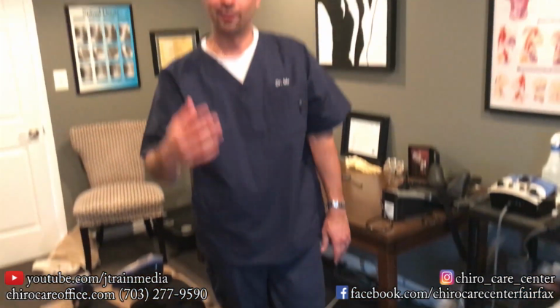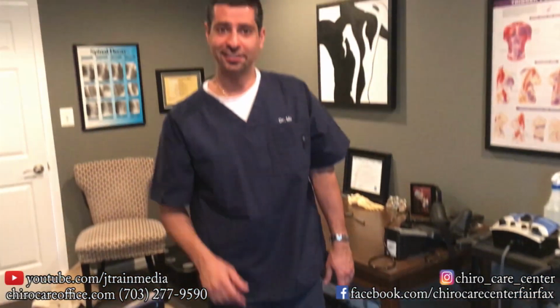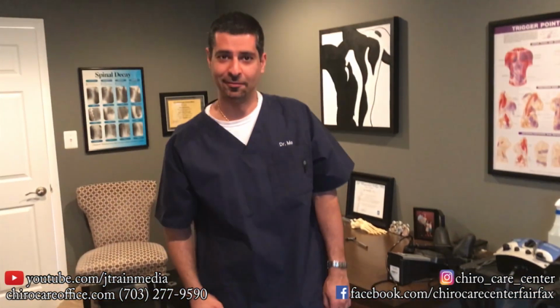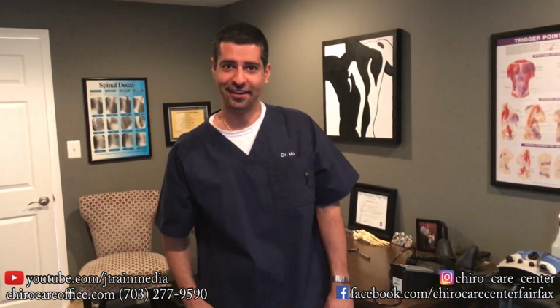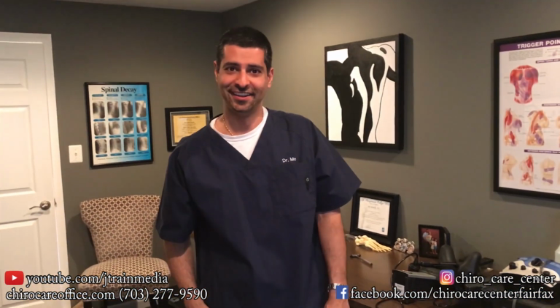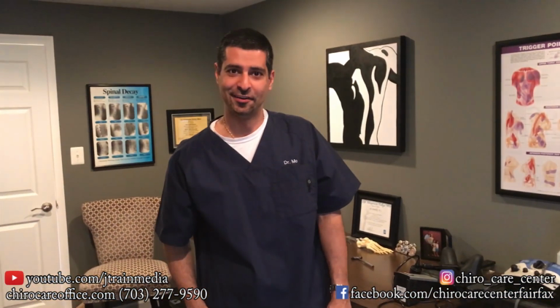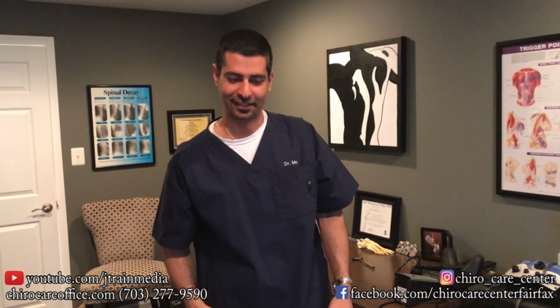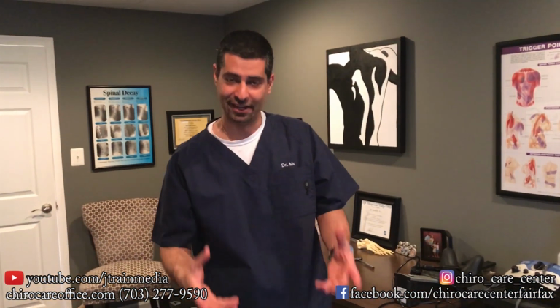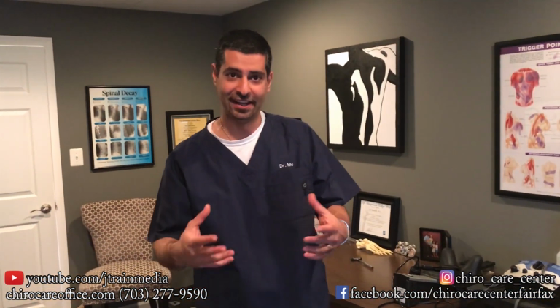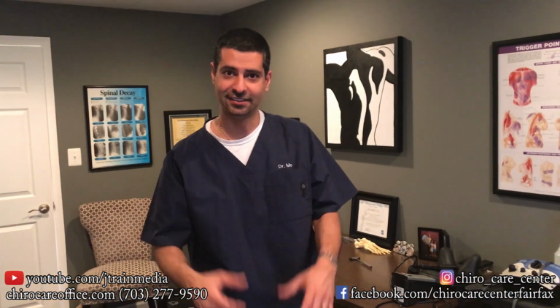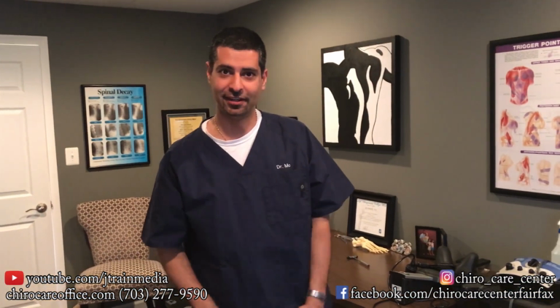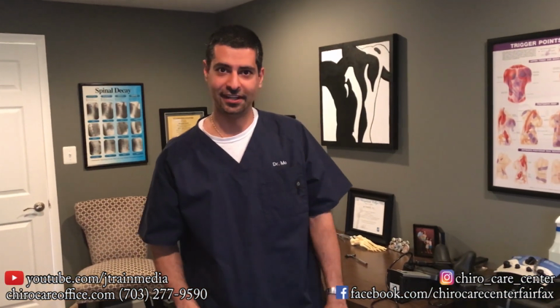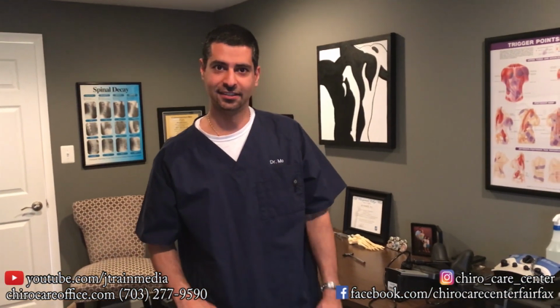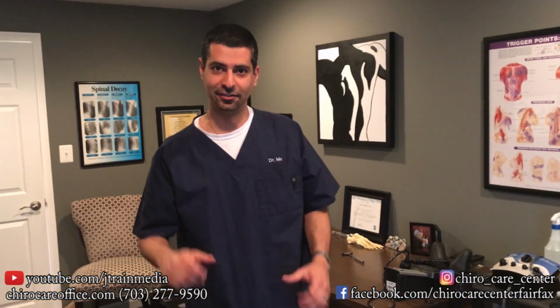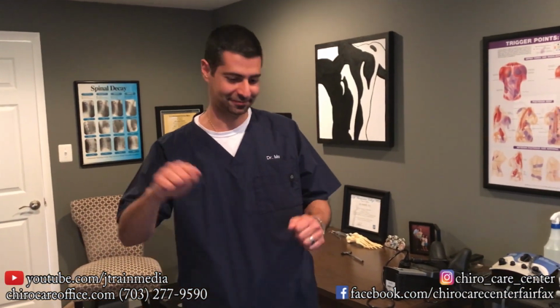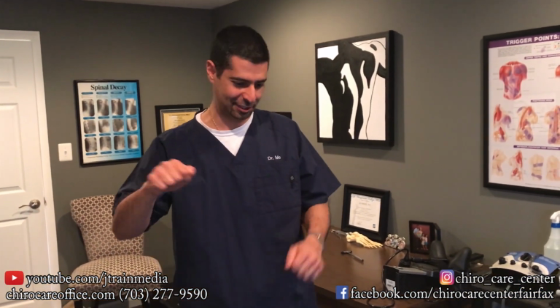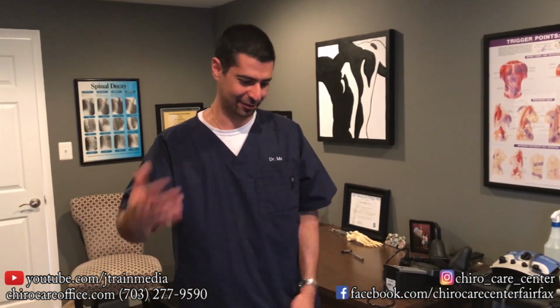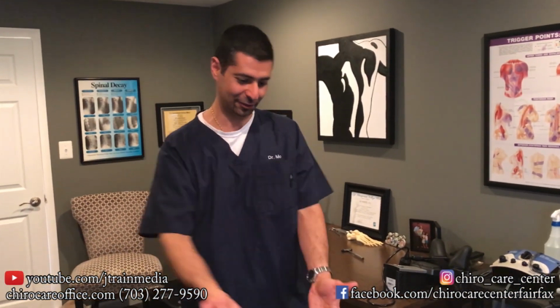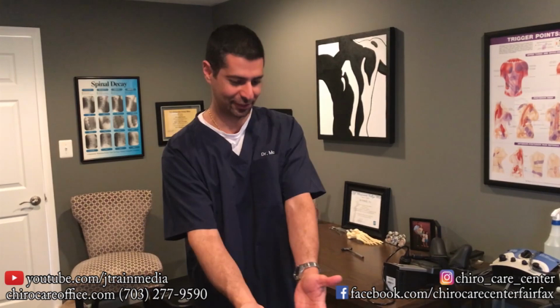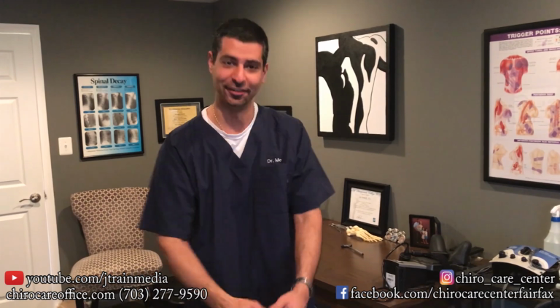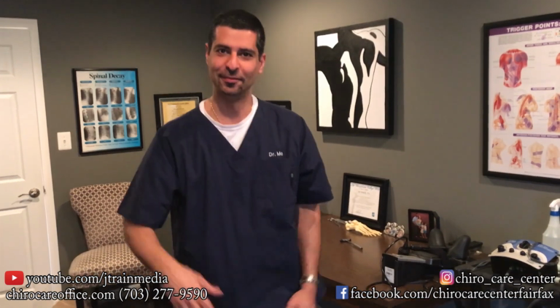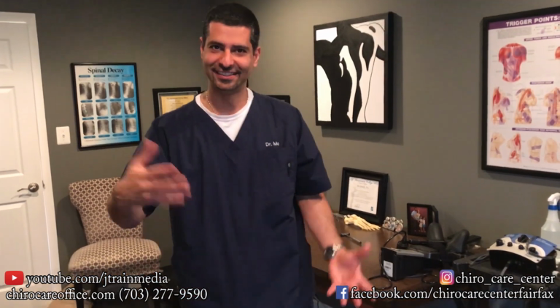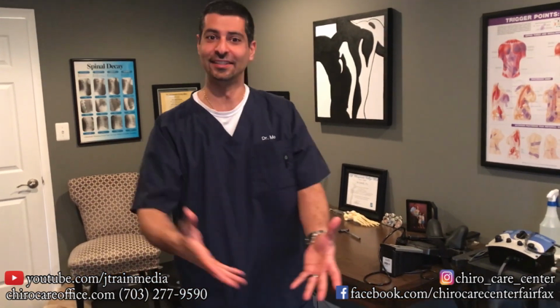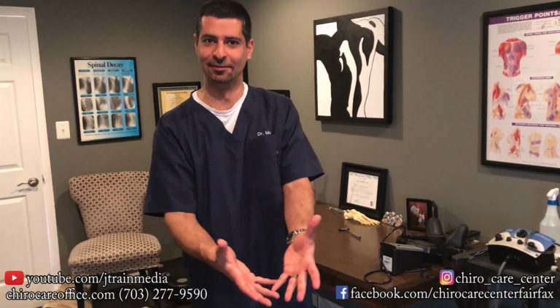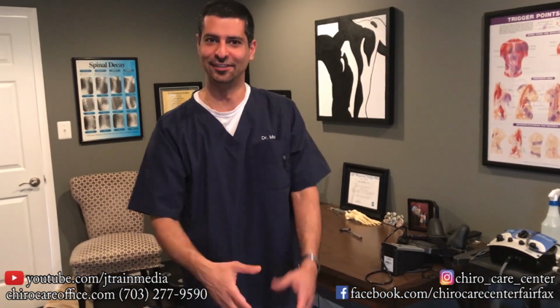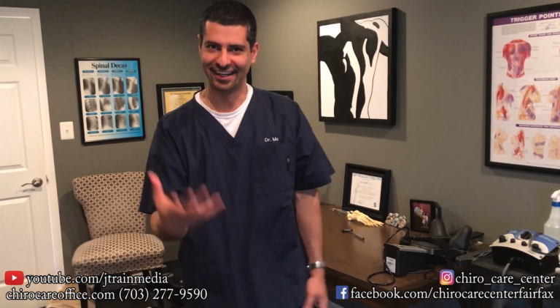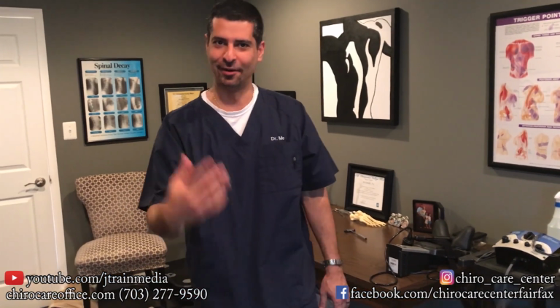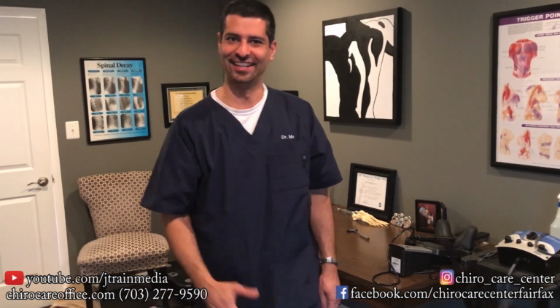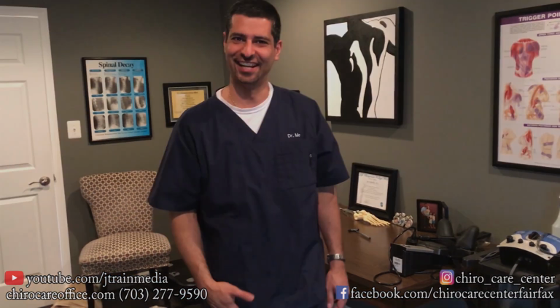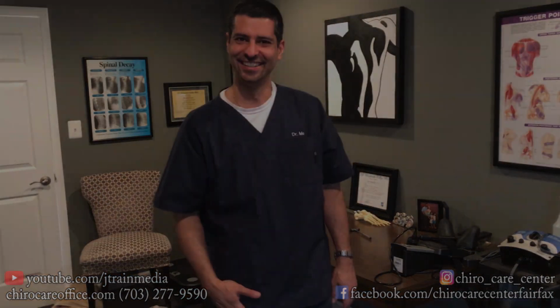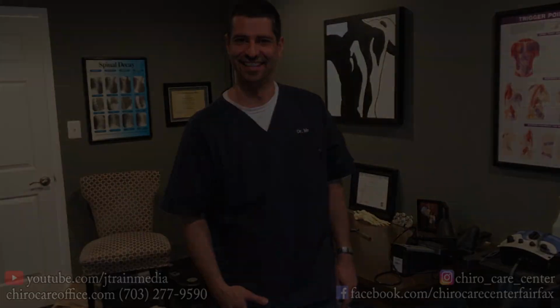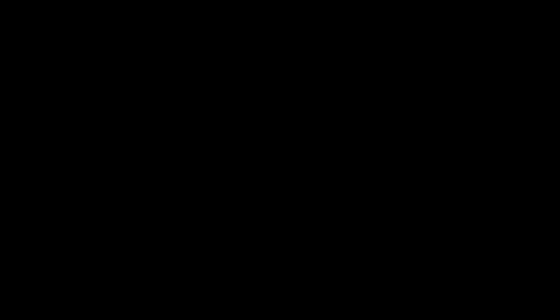If you're watching, come on in. If you have headaches and tightness and you need something similar to what we're doing here, come on in and get checked. Take care.